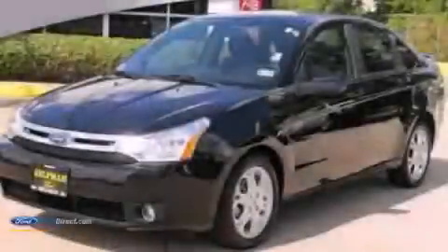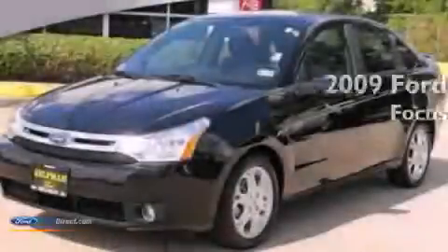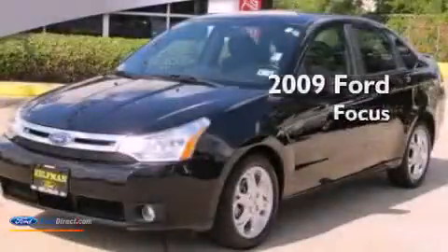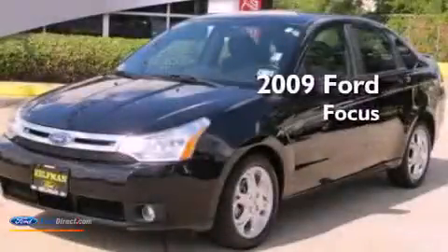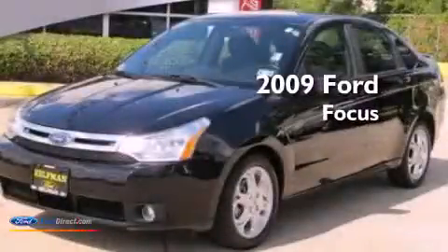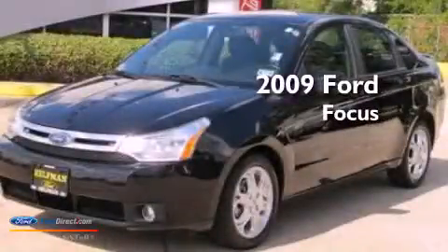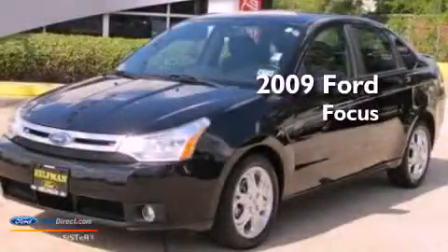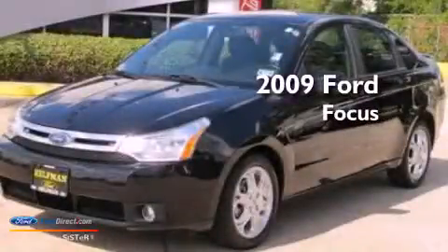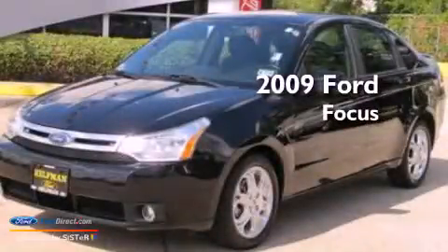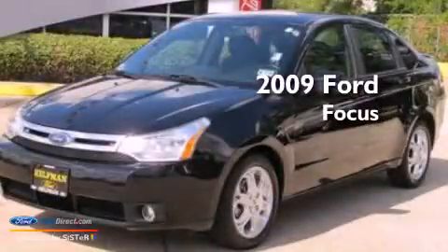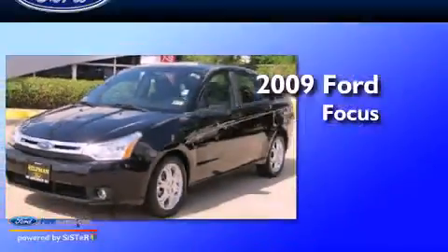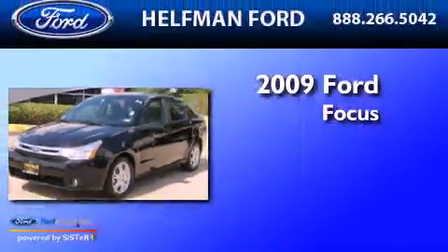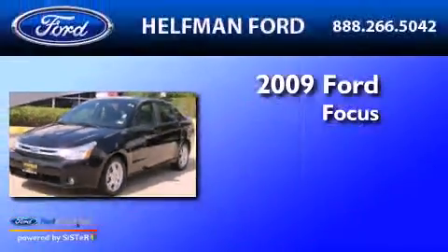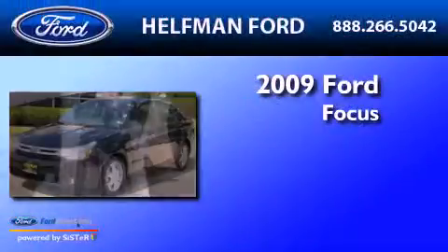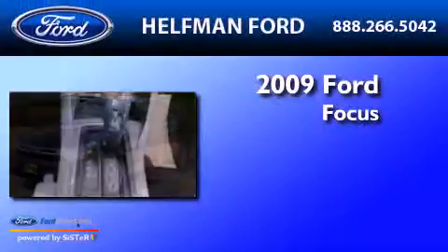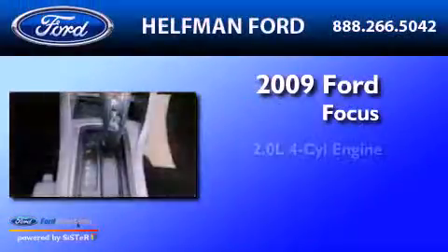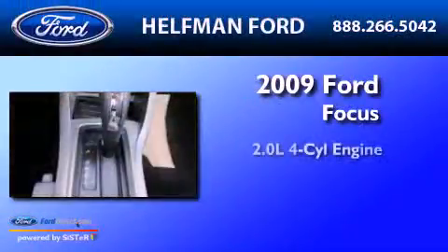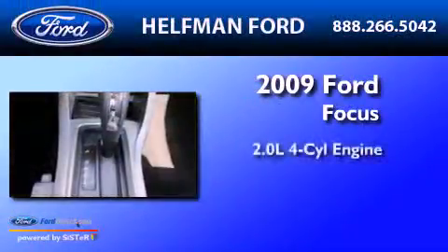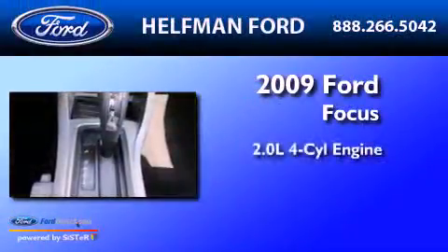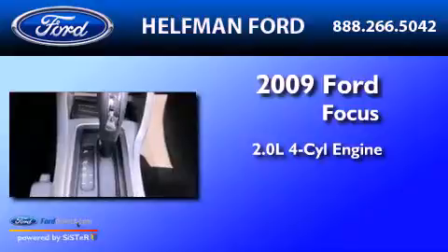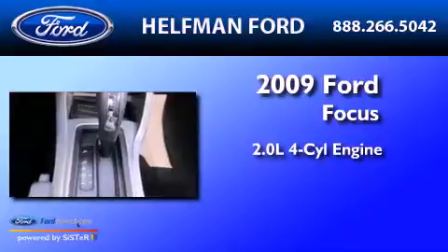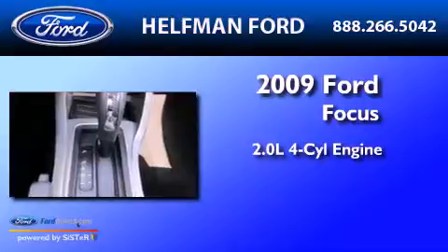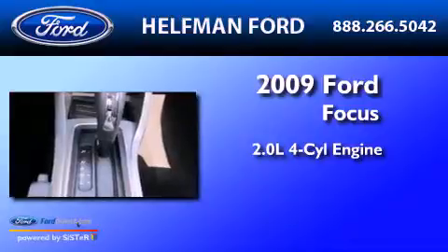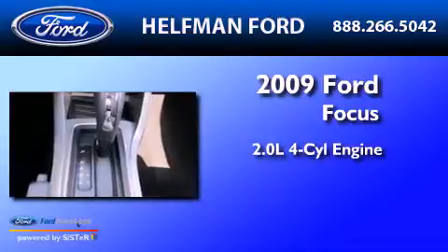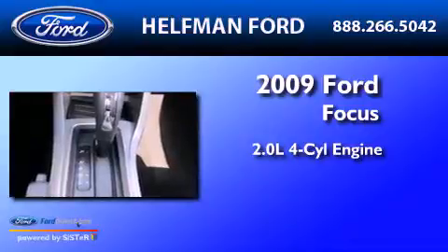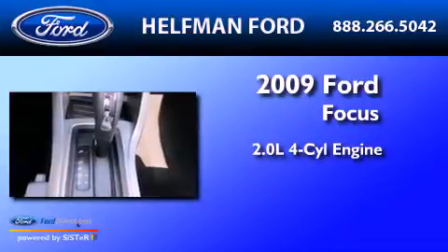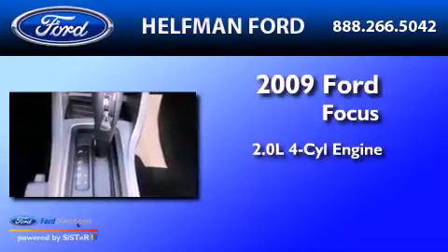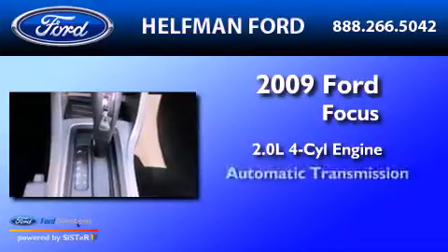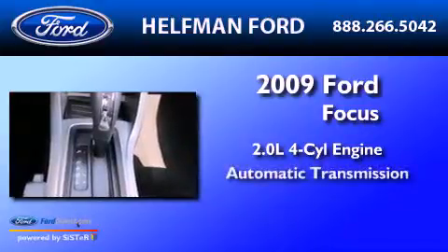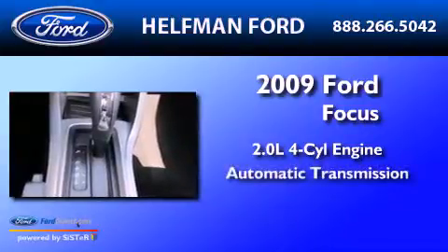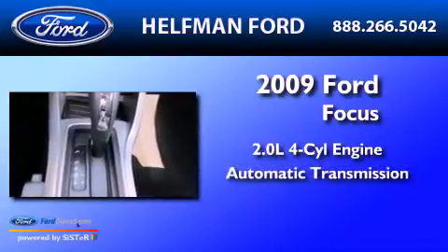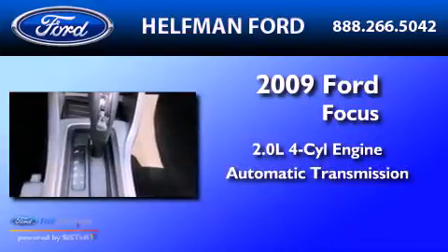This is a 2009 Ford Bogus. It has a 2.0-liter four-cylinder engine and an automatic transmission.